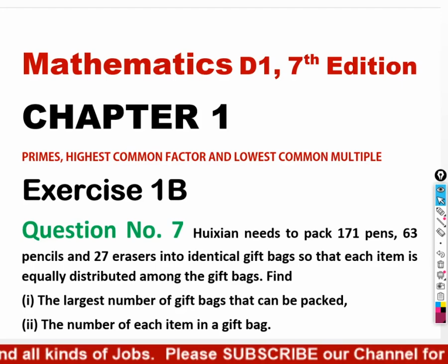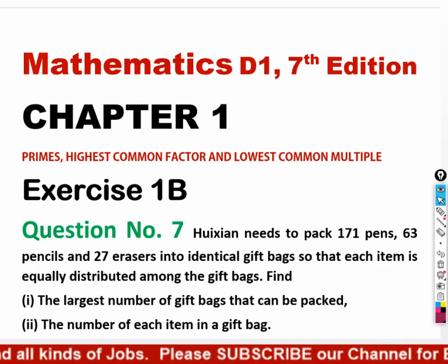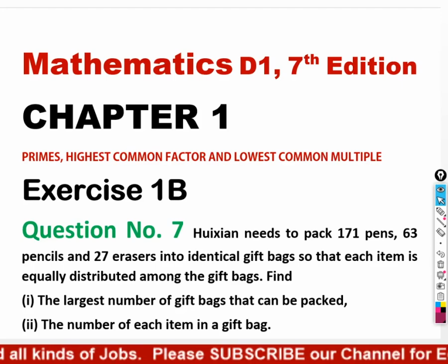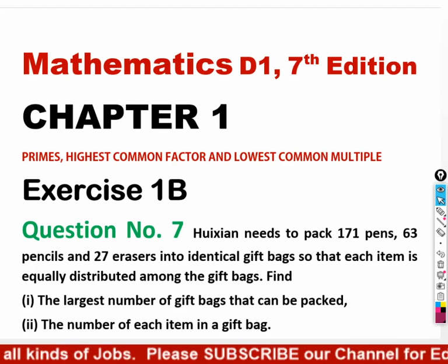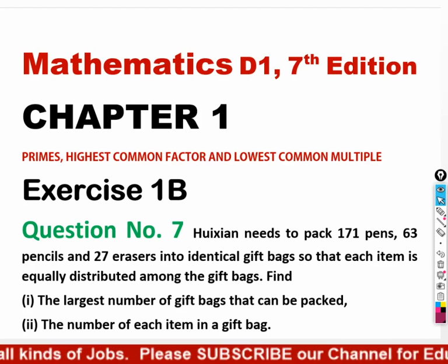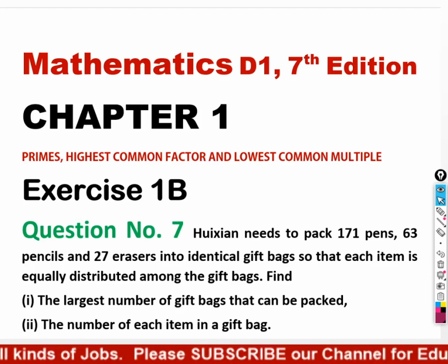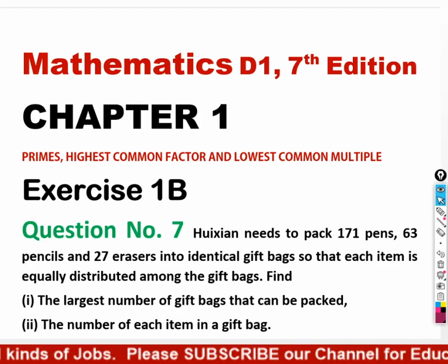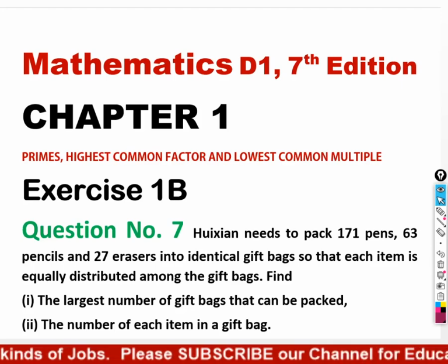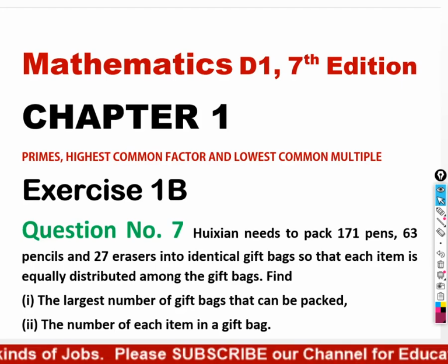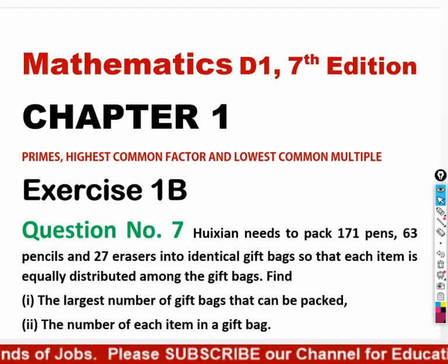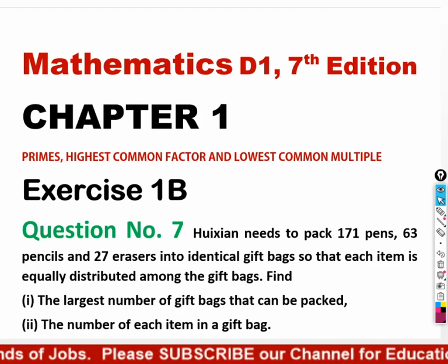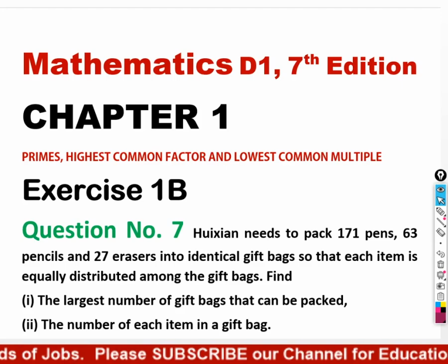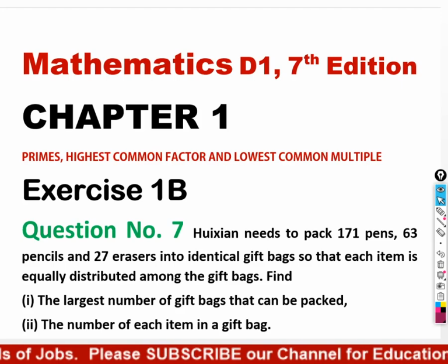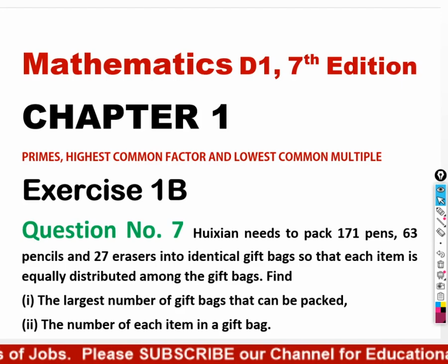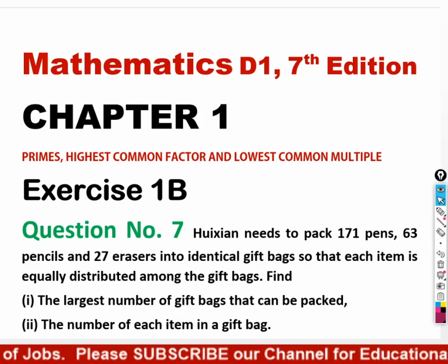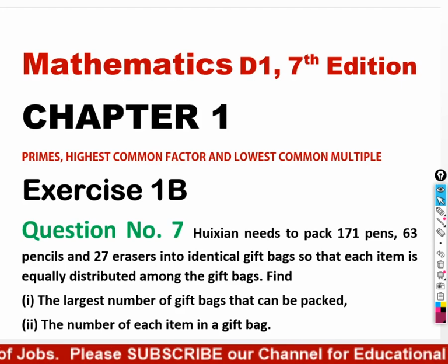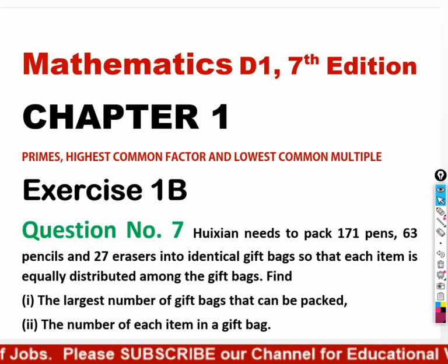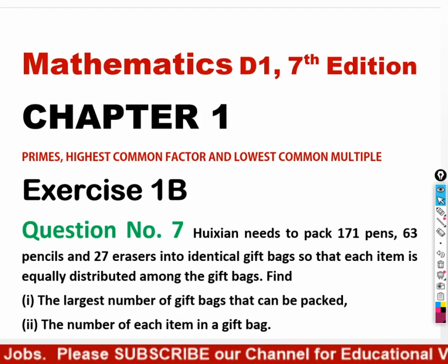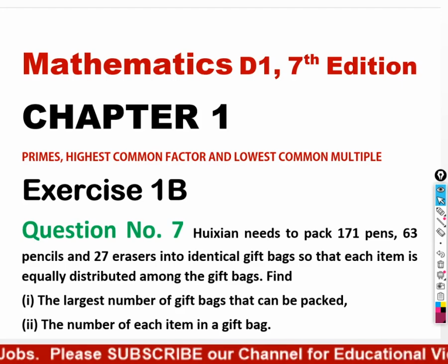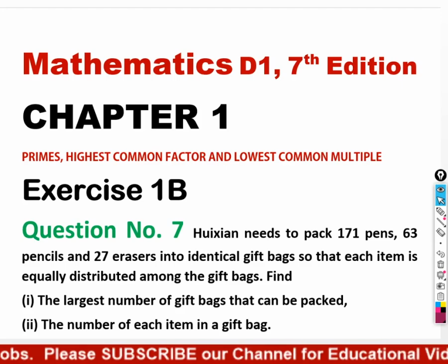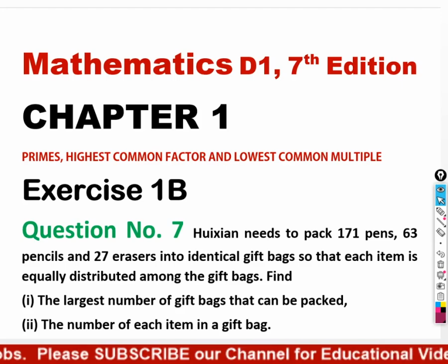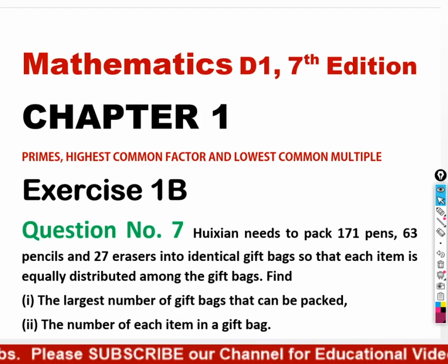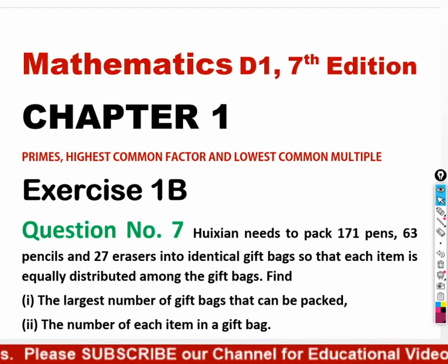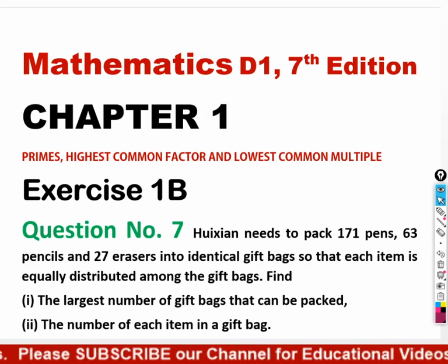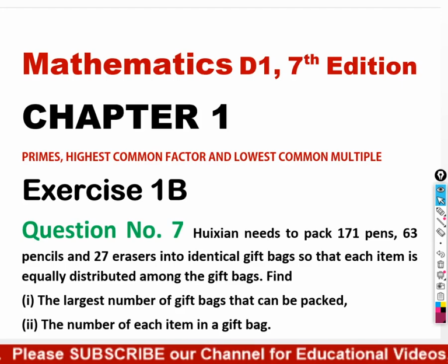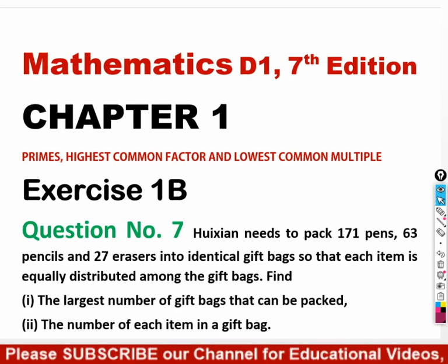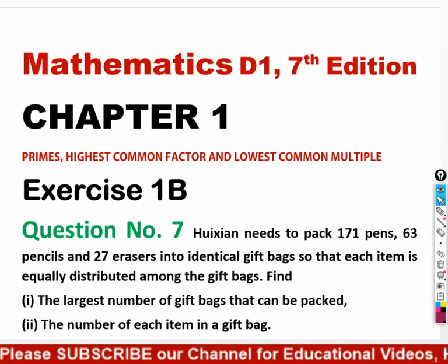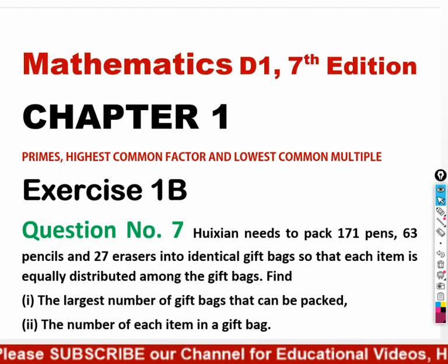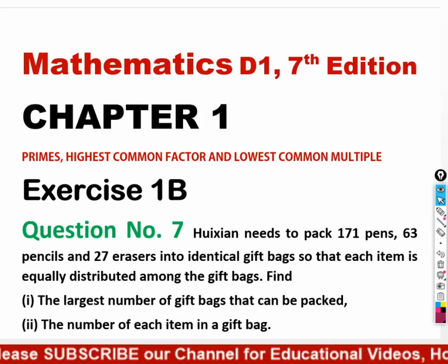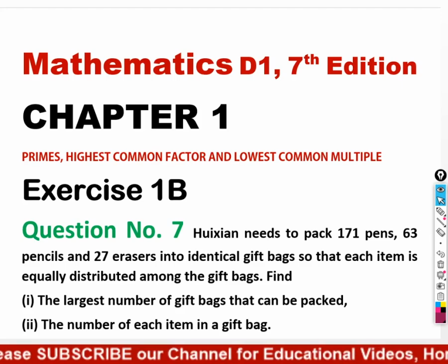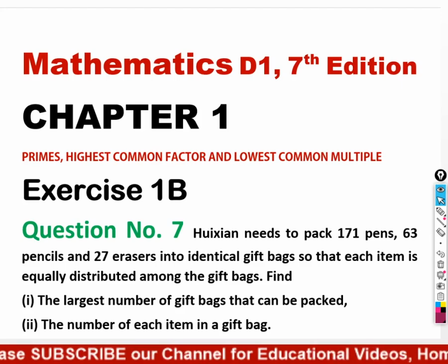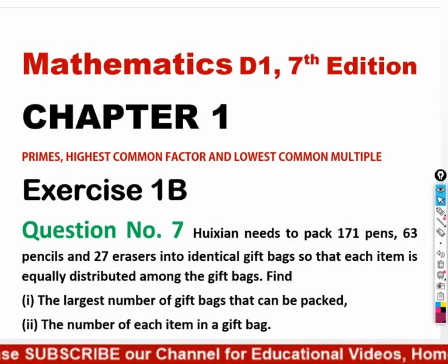Assalamu Alaikum, welcome. Today we will do Mathematics 3, 7th edition, Chapter 1, Exercise 1B, Question number 7.